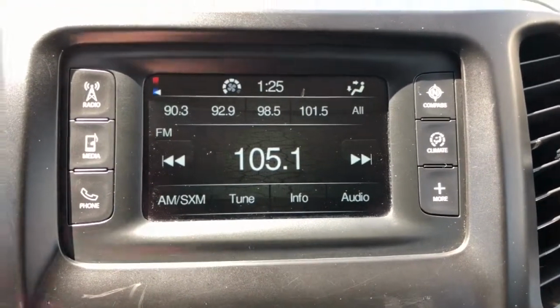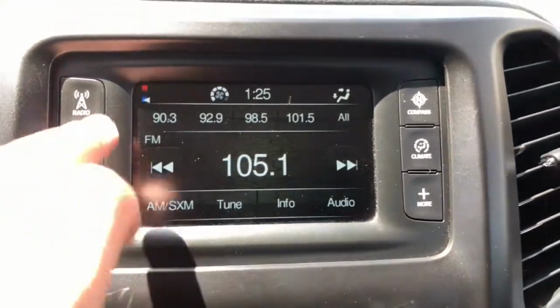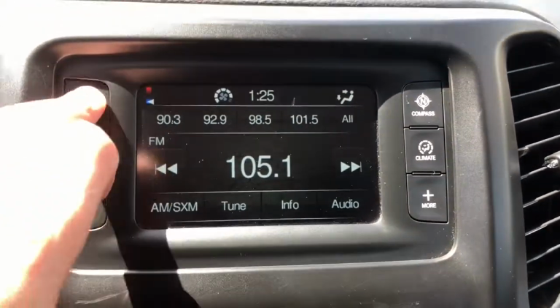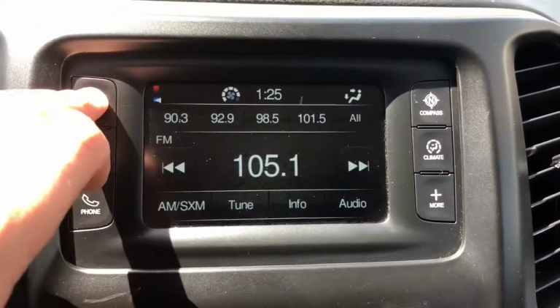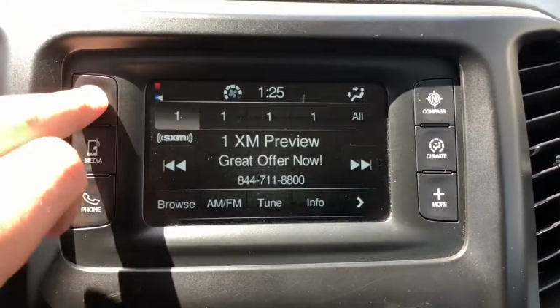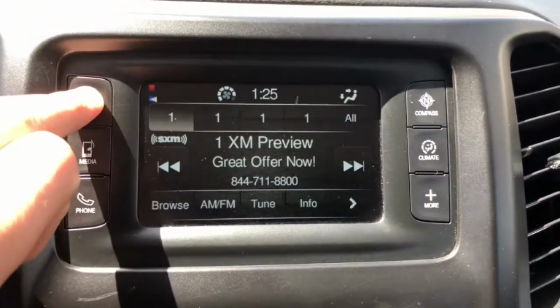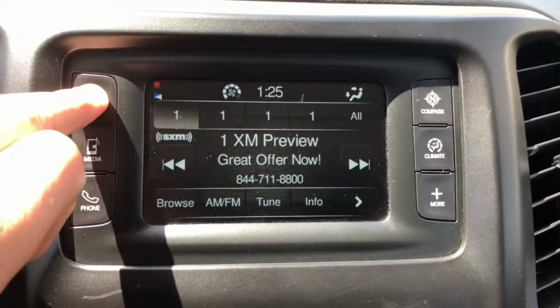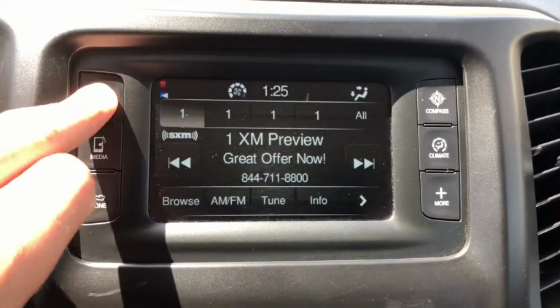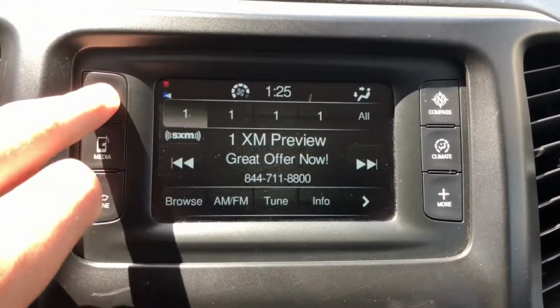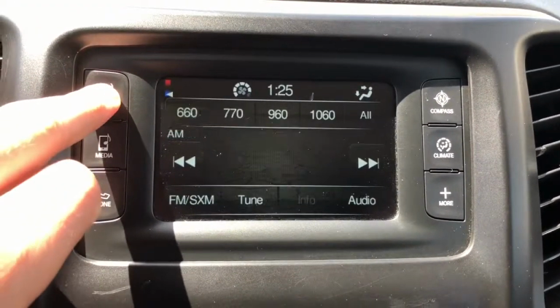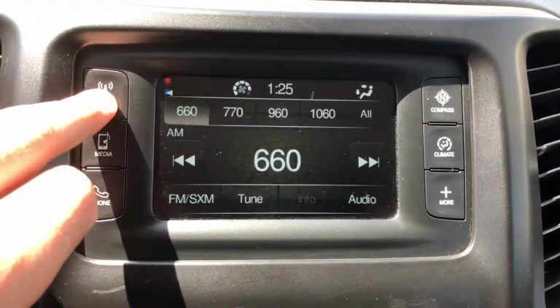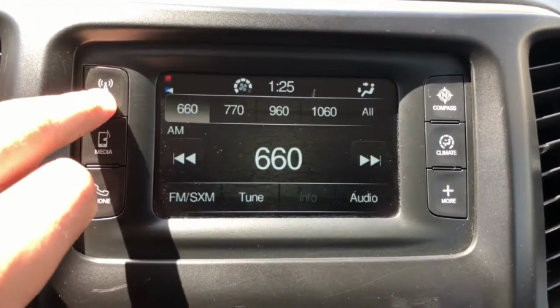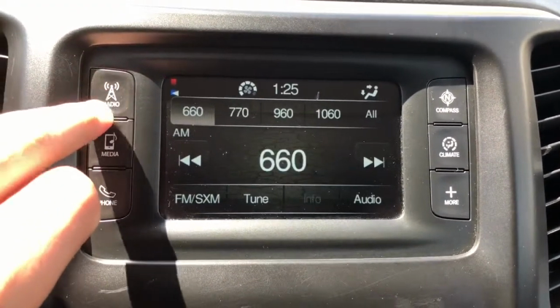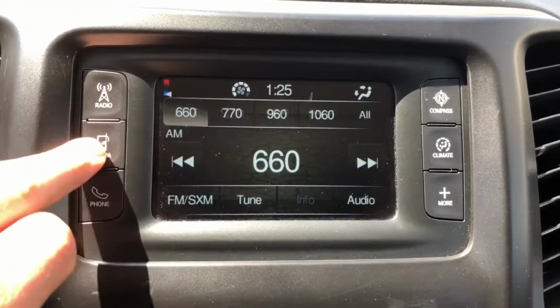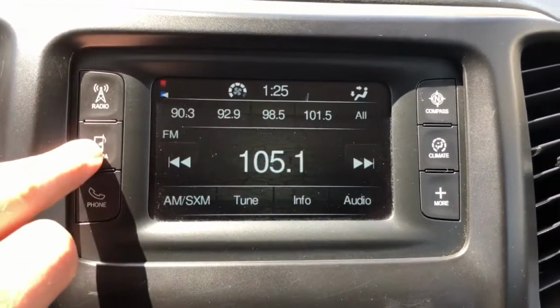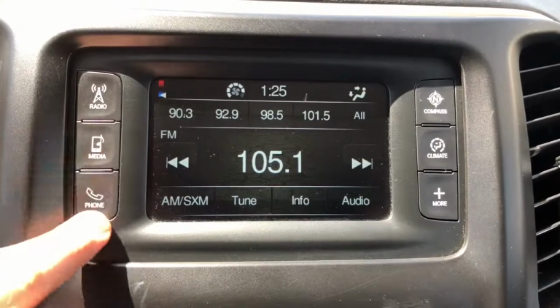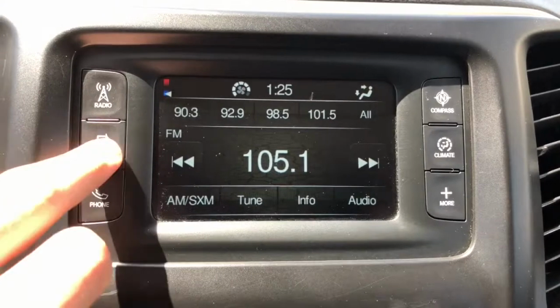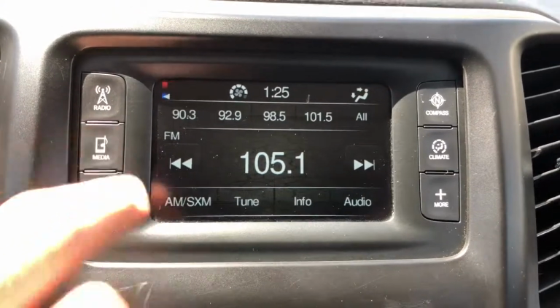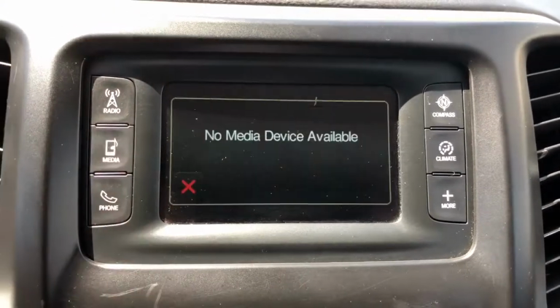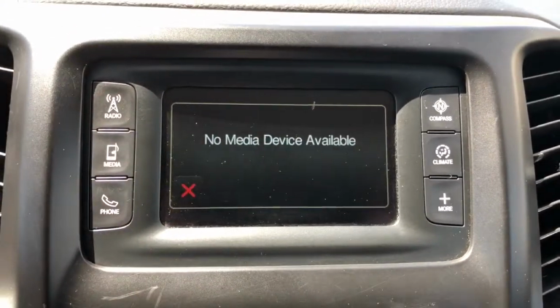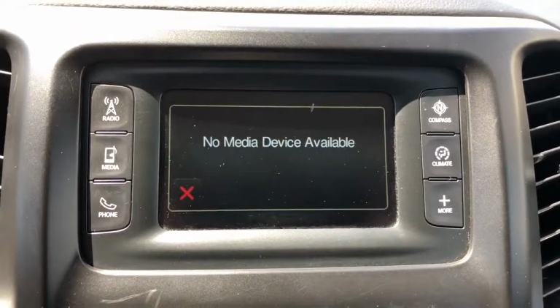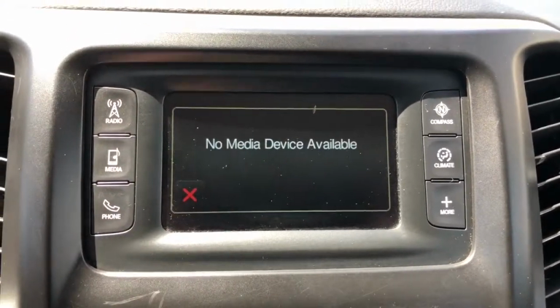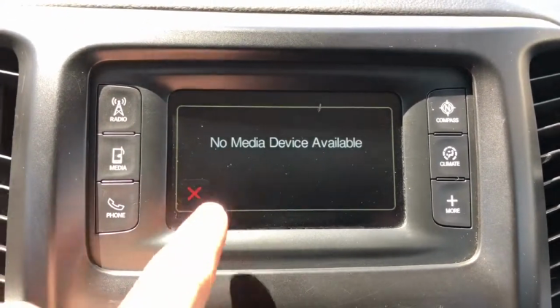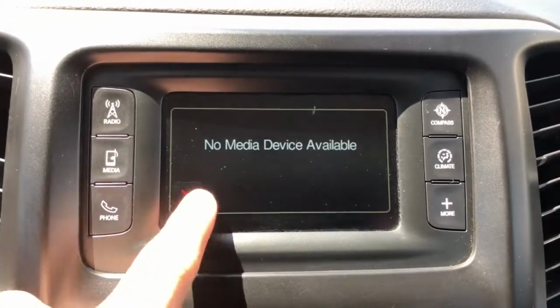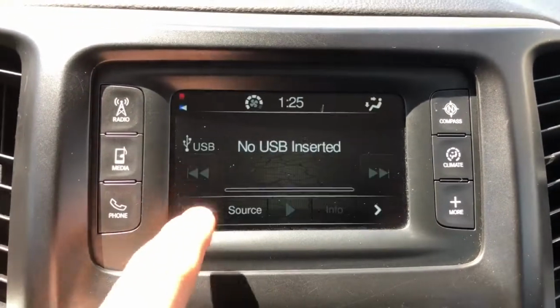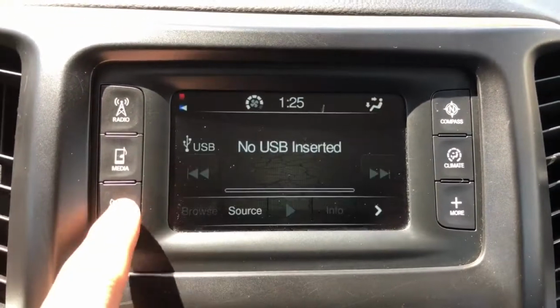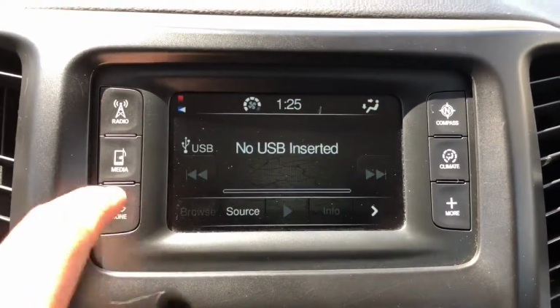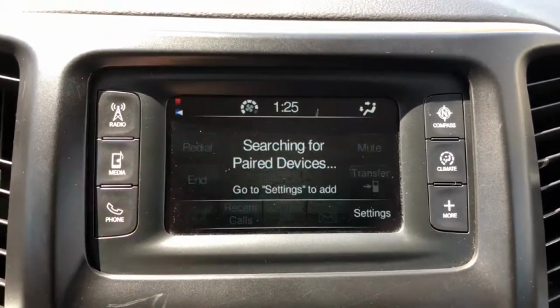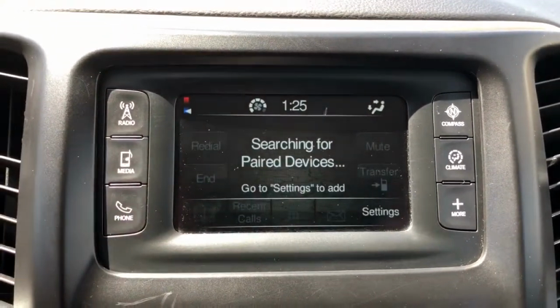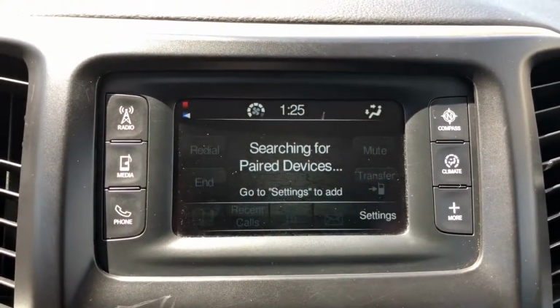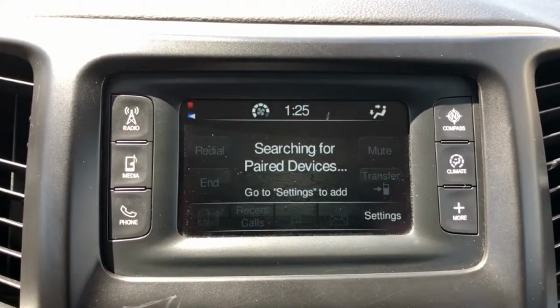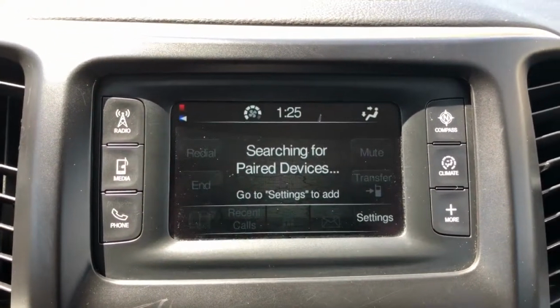You have AM, FM, and Sirius XM radio options. Connecting your phone through media is very simple and easy to do.